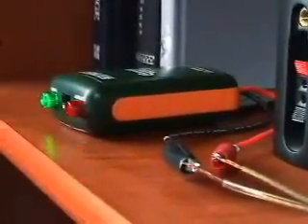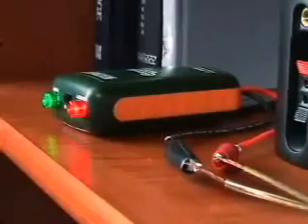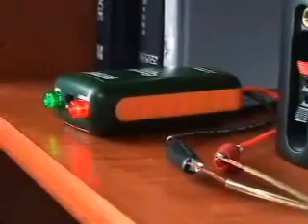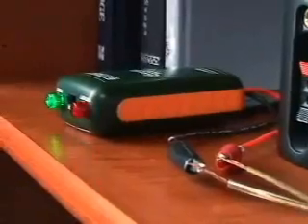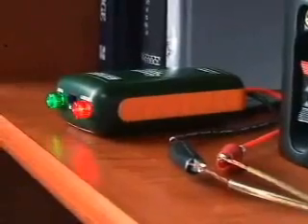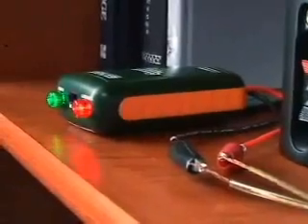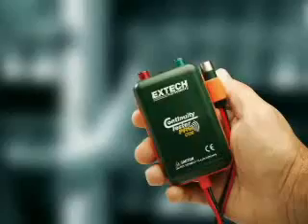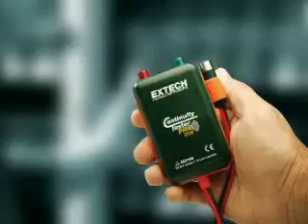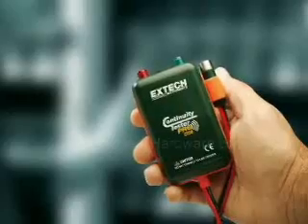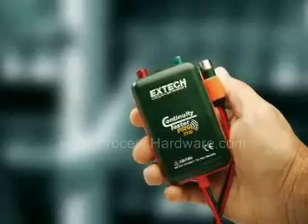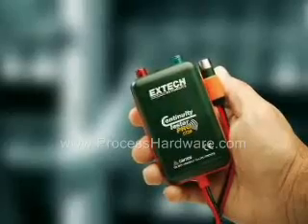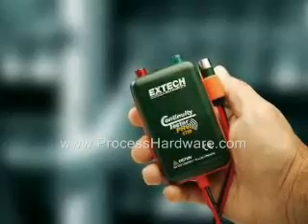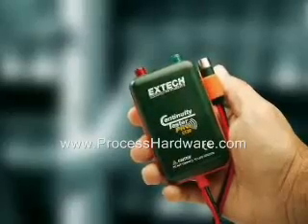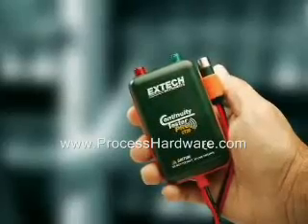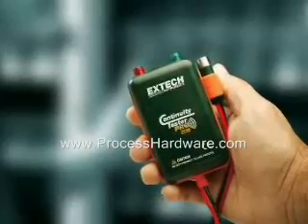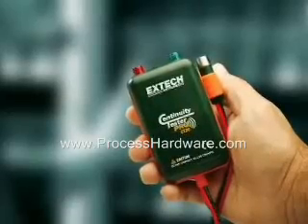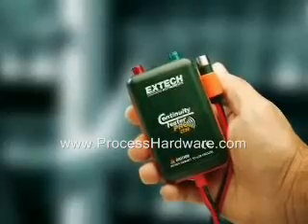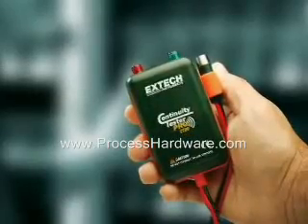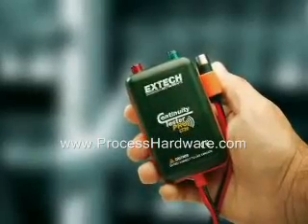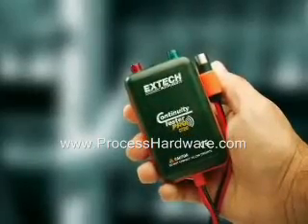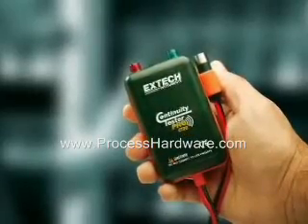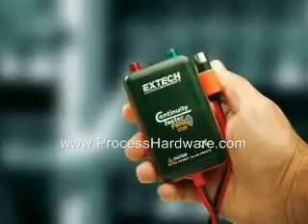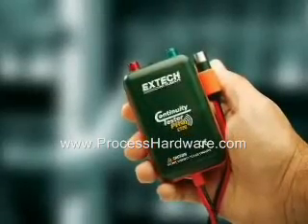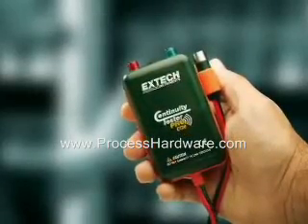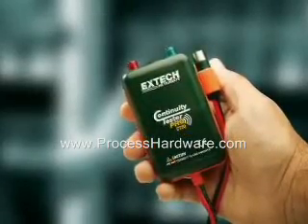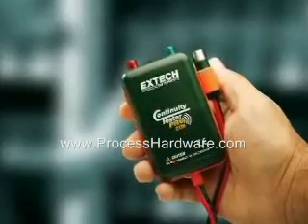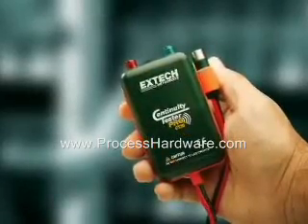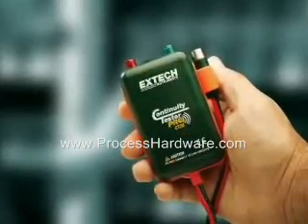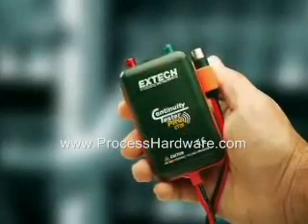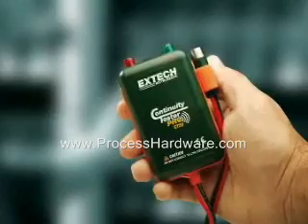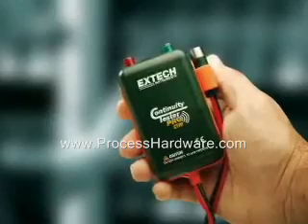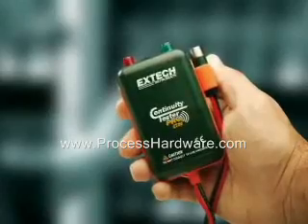The X-Tech CT20 can save you time and money. It's the perfect tool for anyone installing wires and cables.